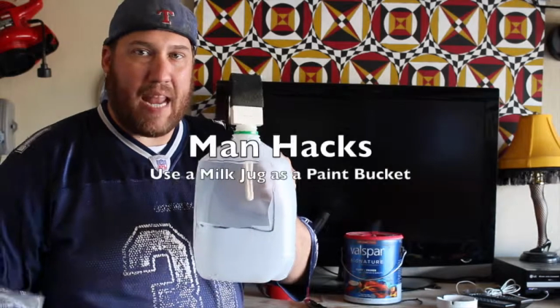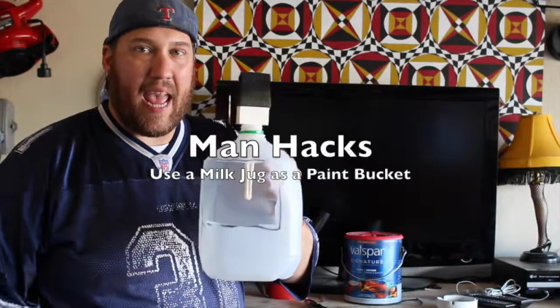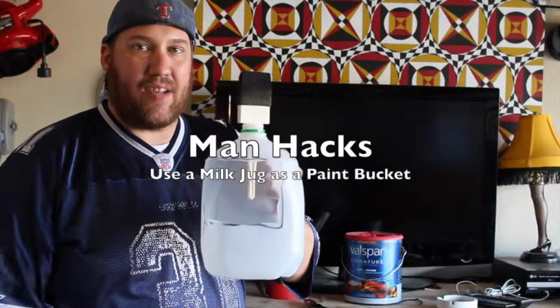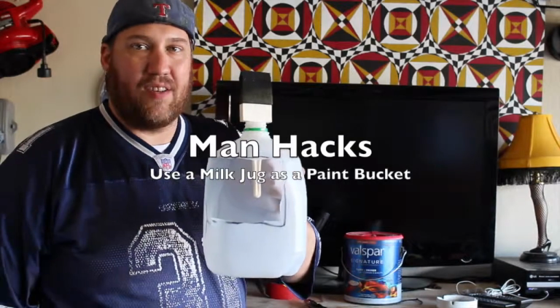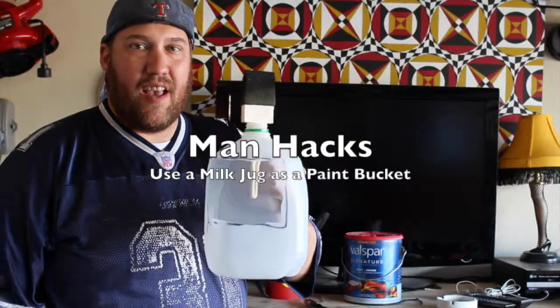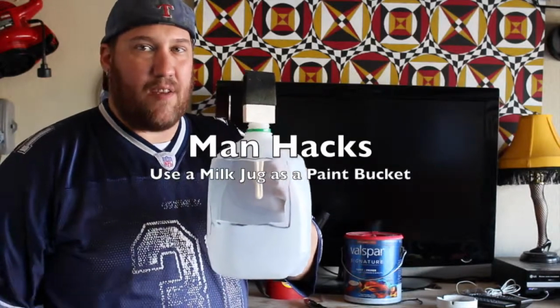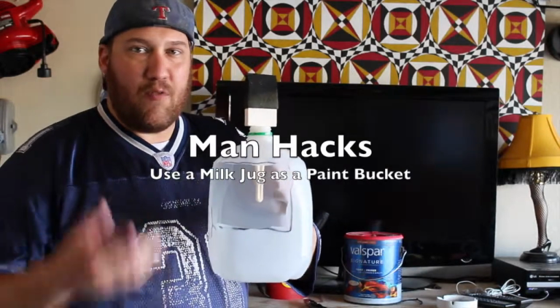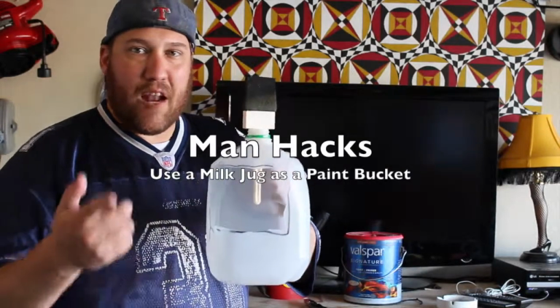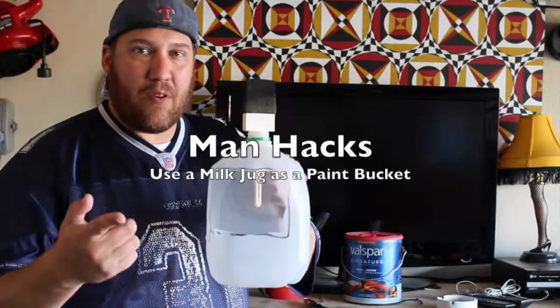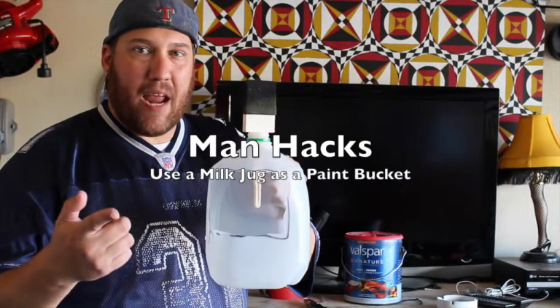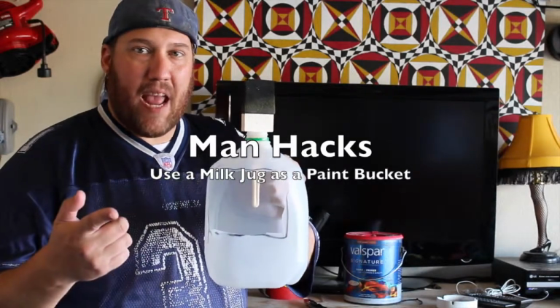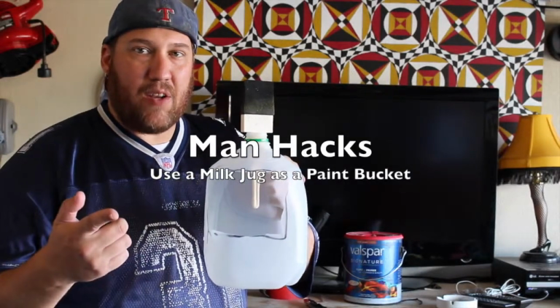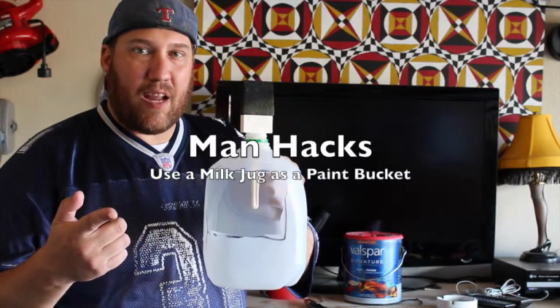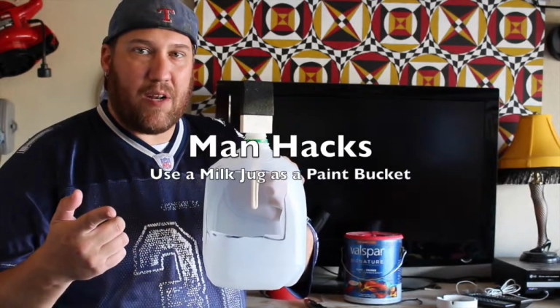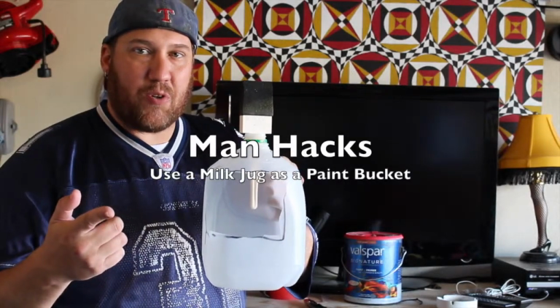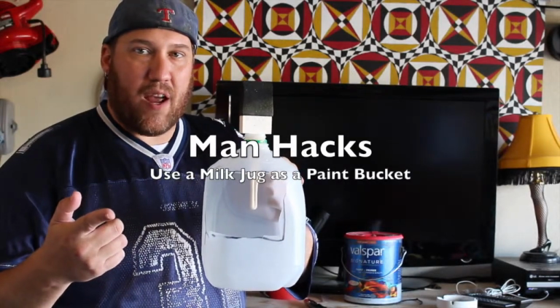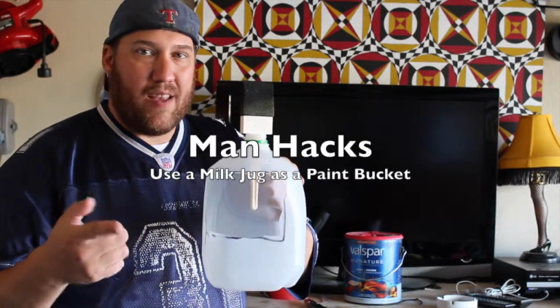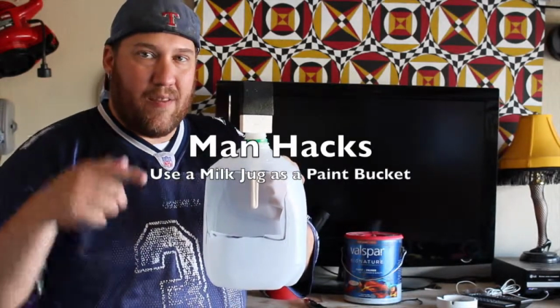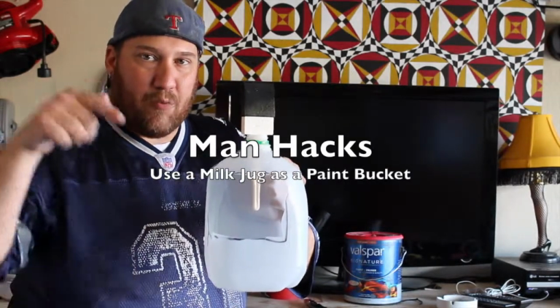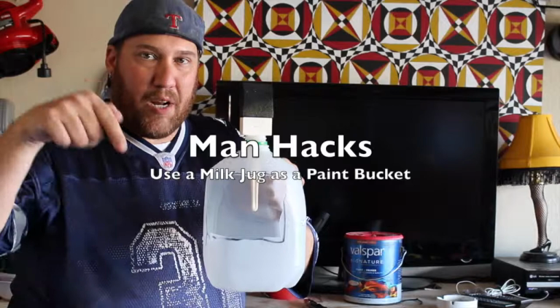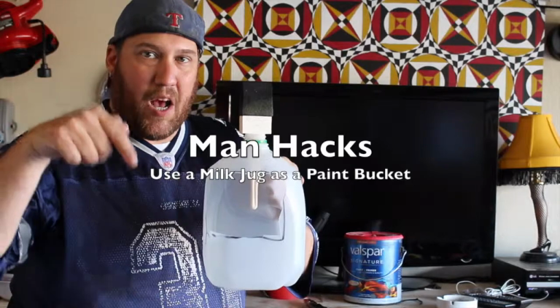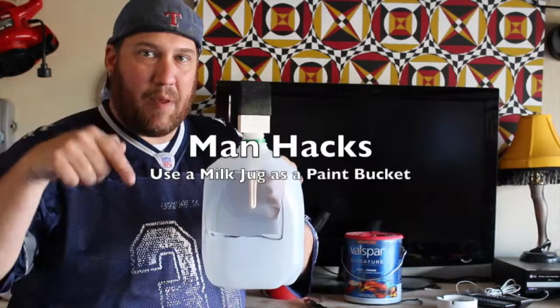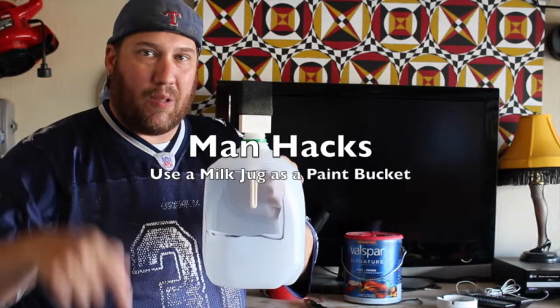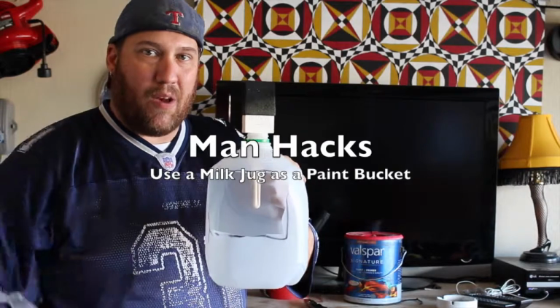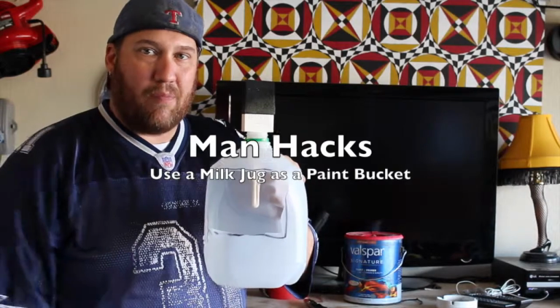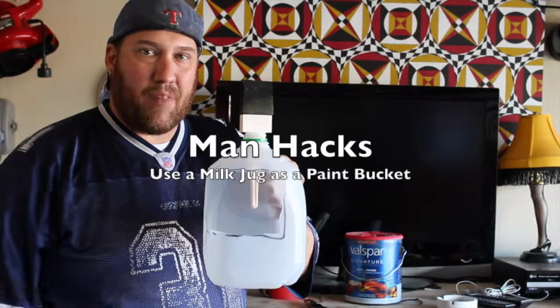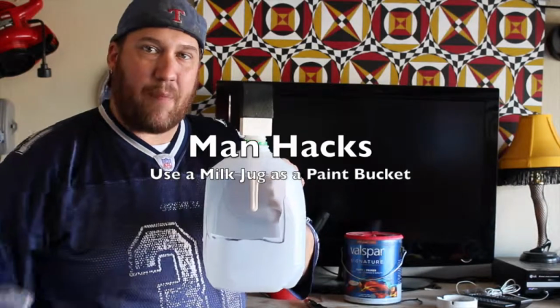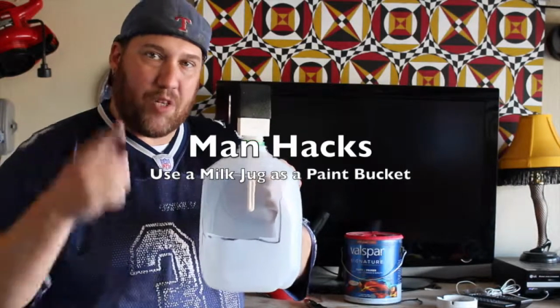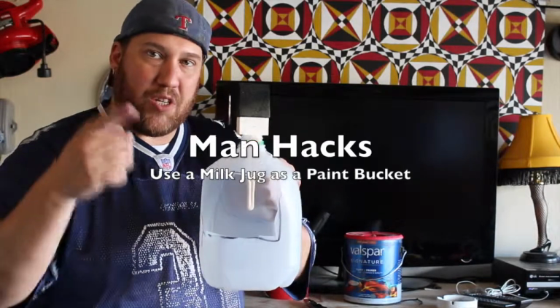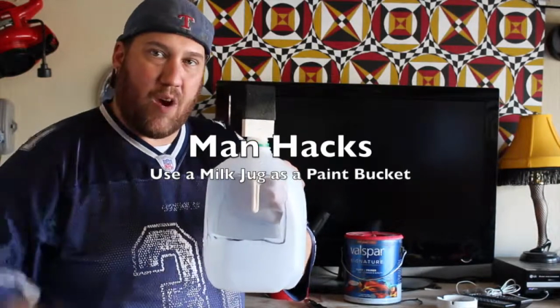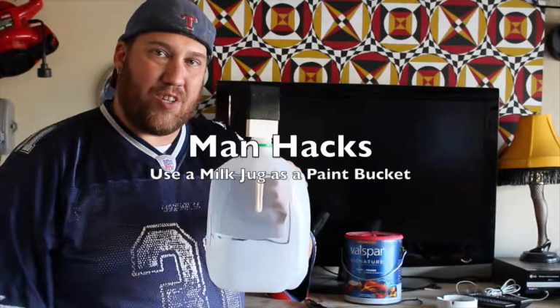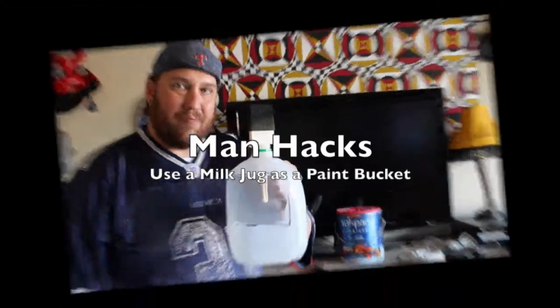Man hacks. Hey, if you've got another man hack you'd like me to try, feel free to comment below. I appreciate you watching. Stay tuned, thank you.